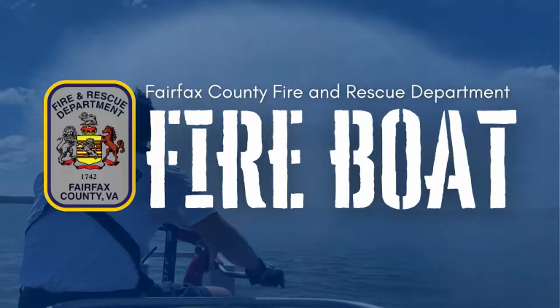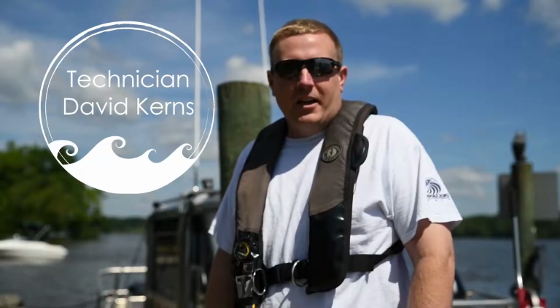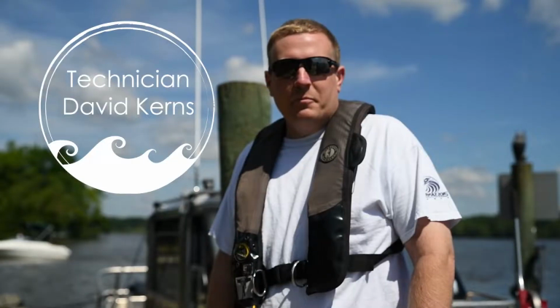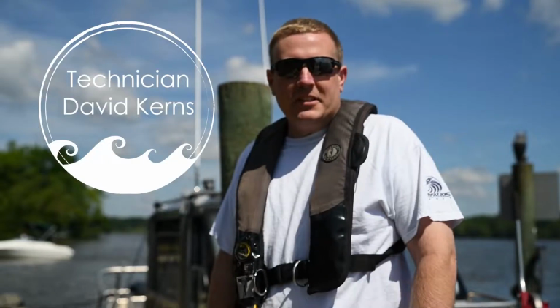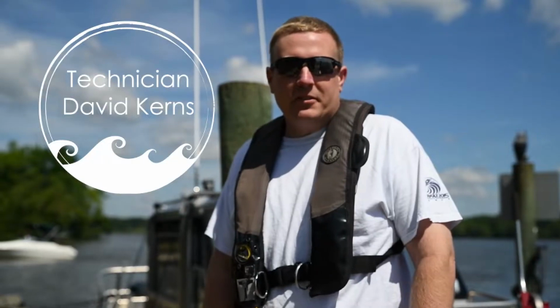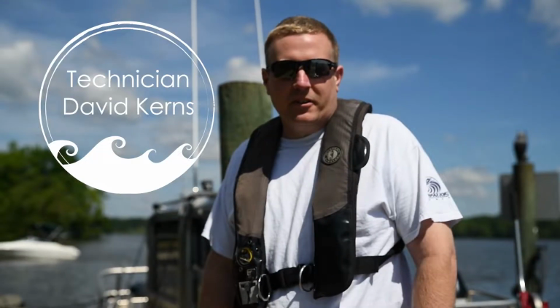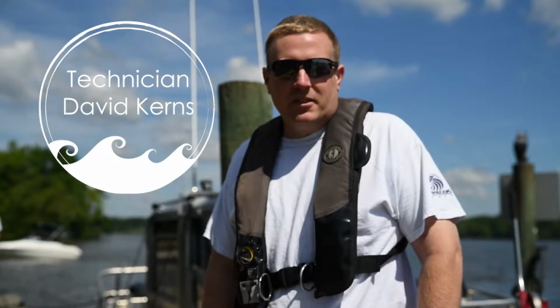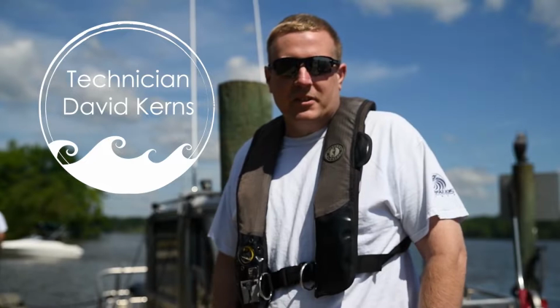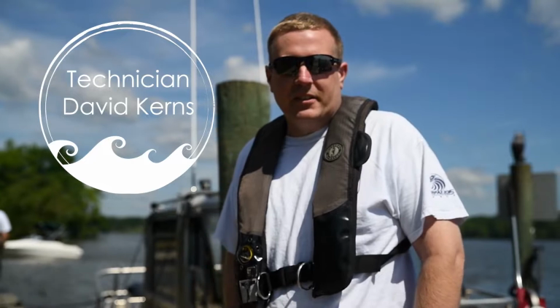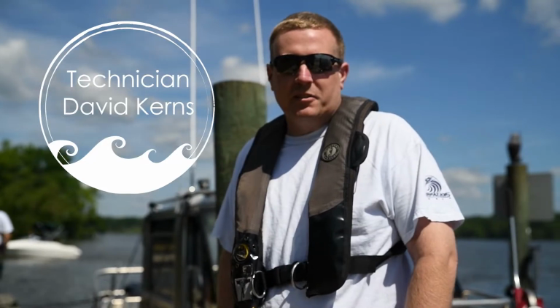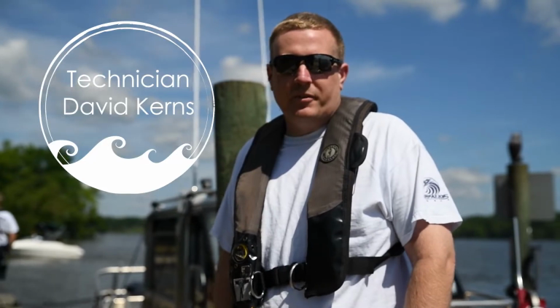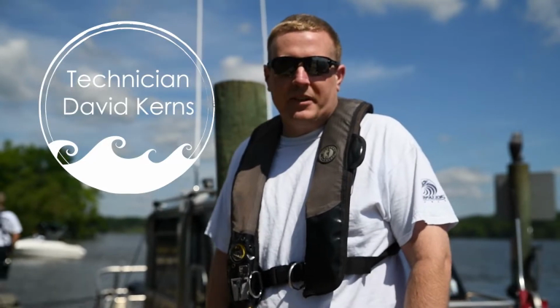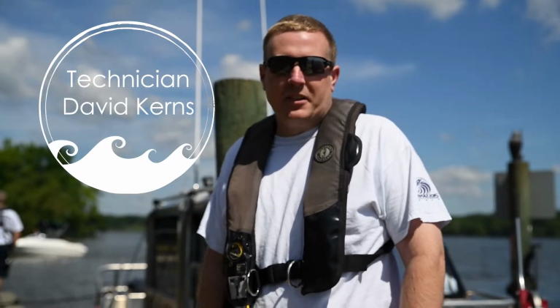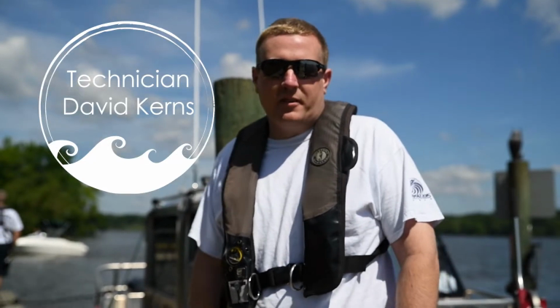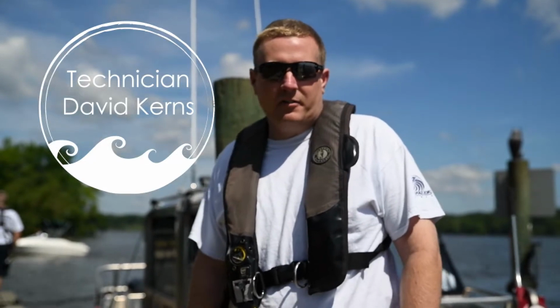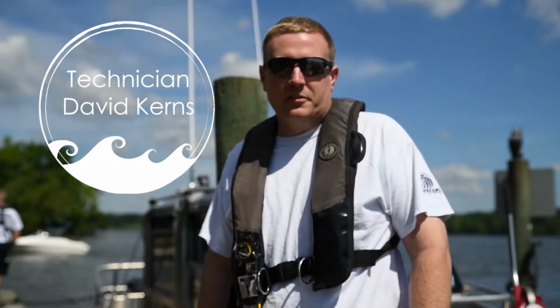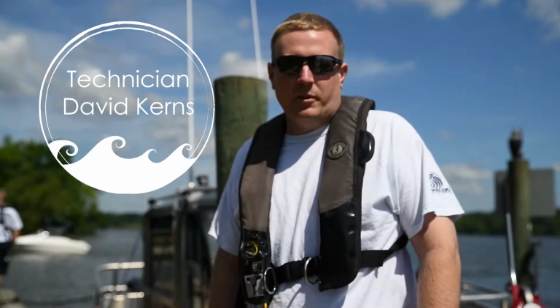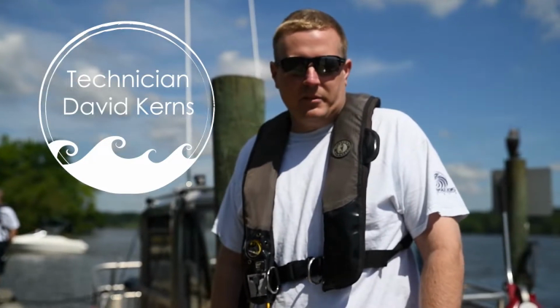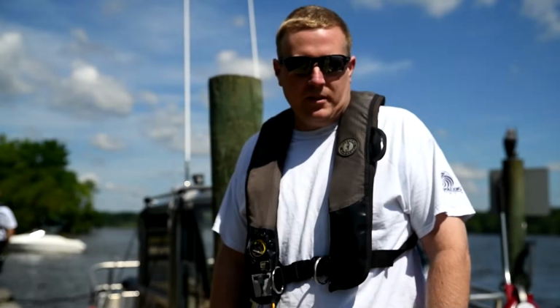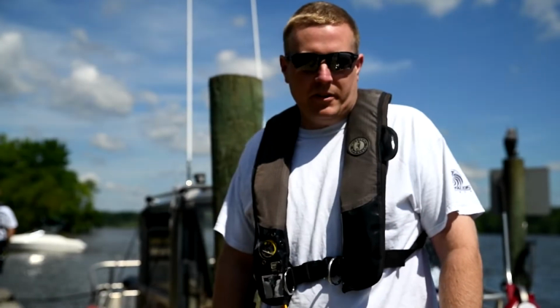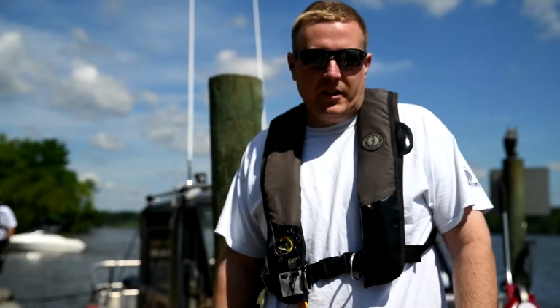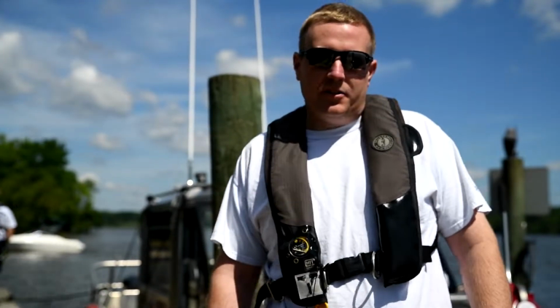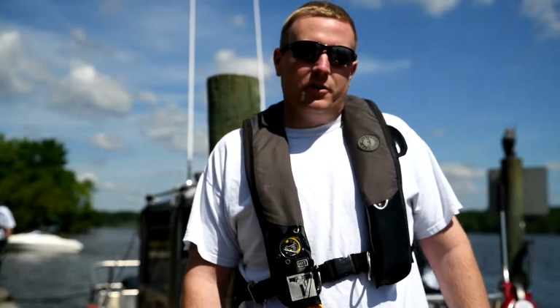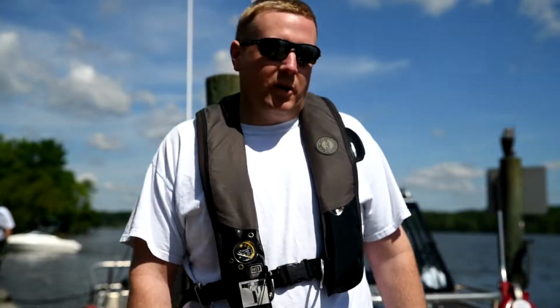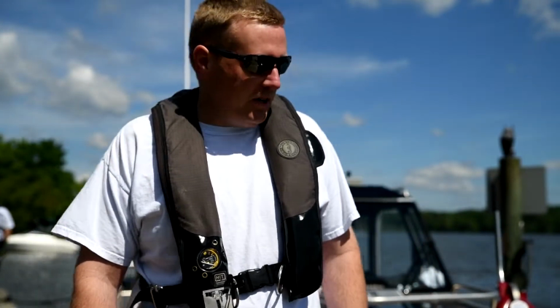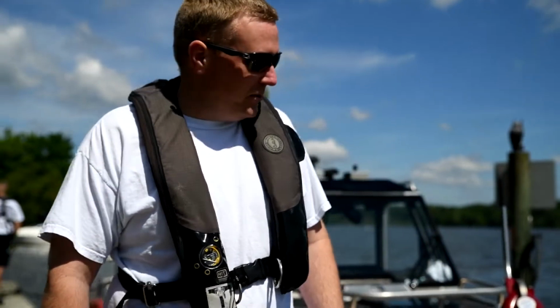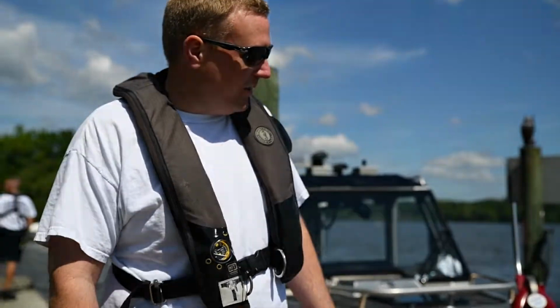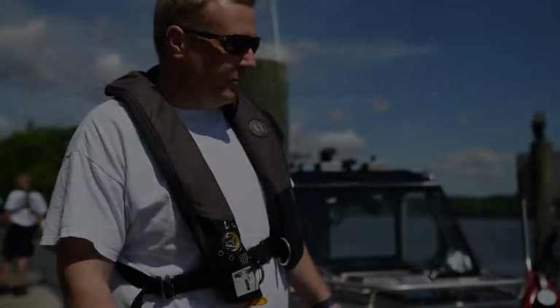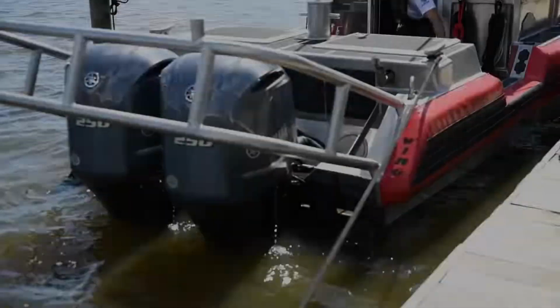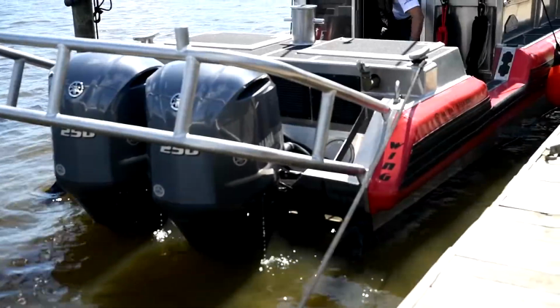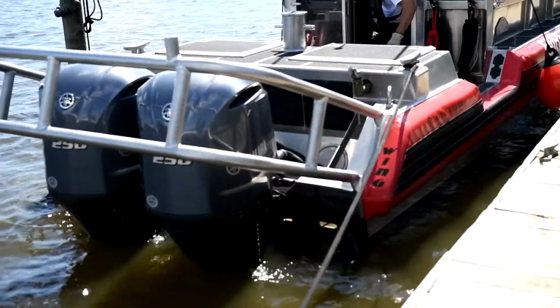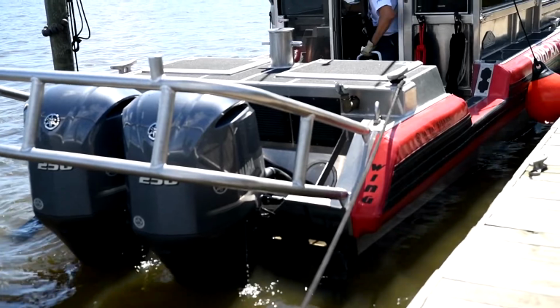Hi, I'm David Kearns. I'm a technician with Fairfax County Fire and Rescue Department. I'm here today to show you our new fire boat that we got last year.